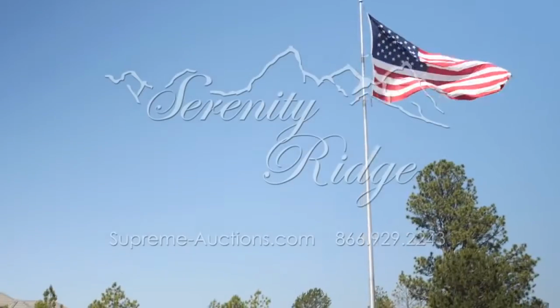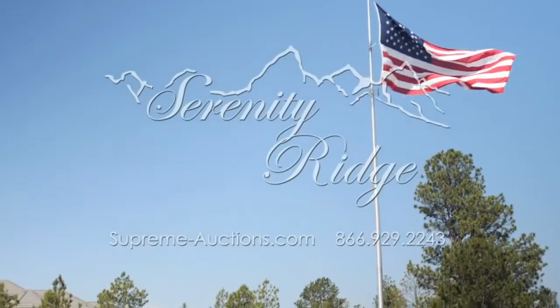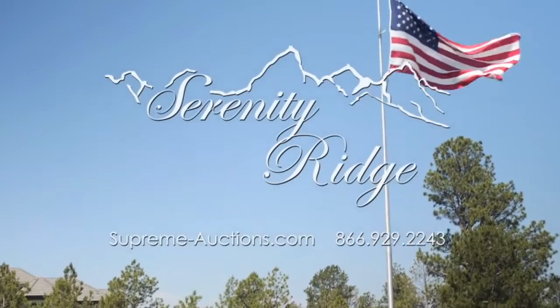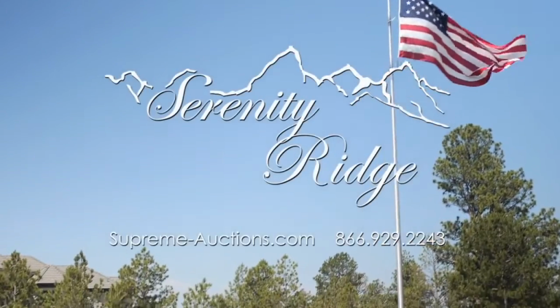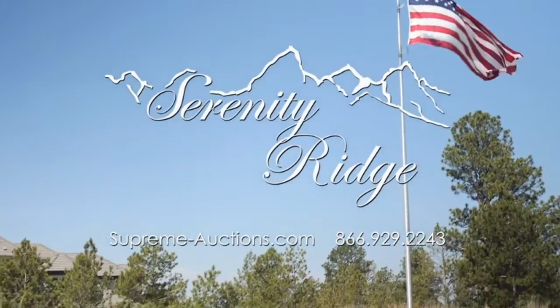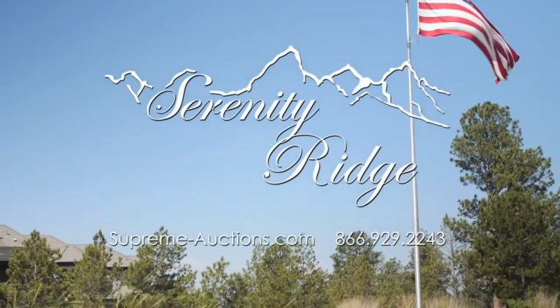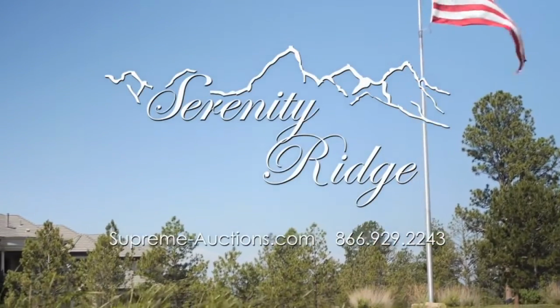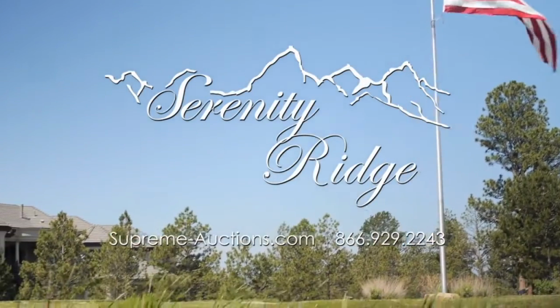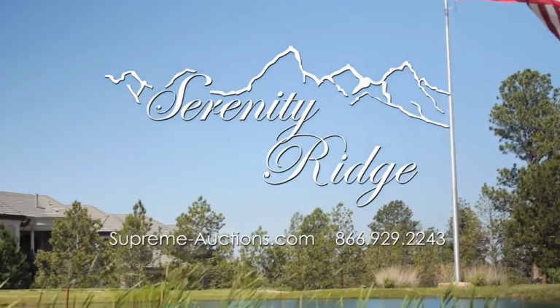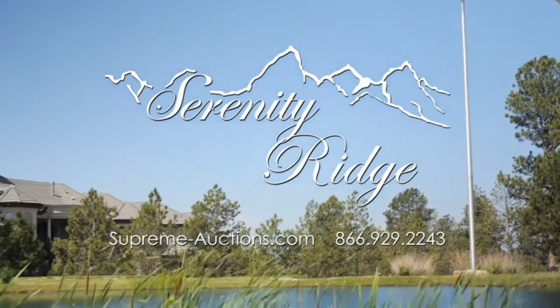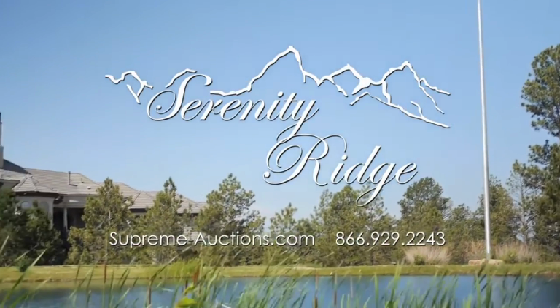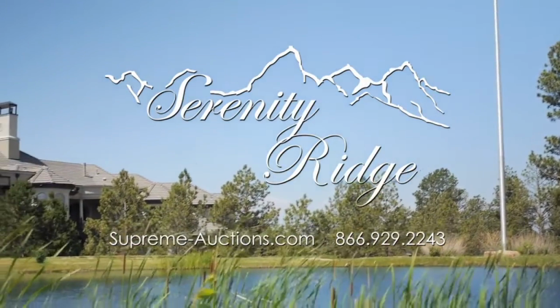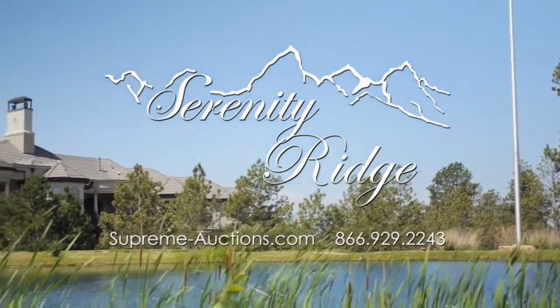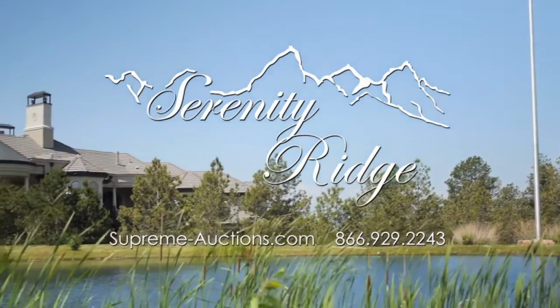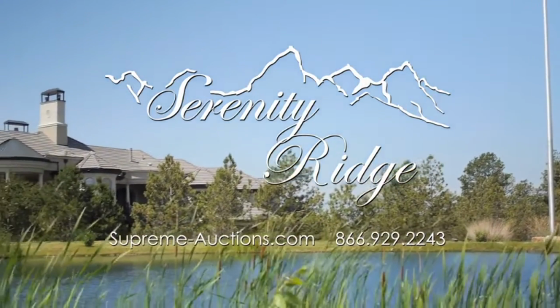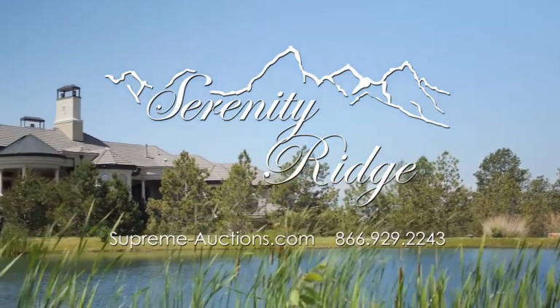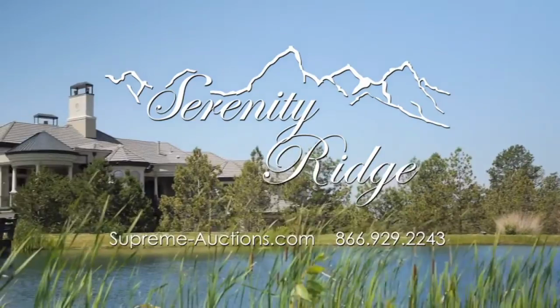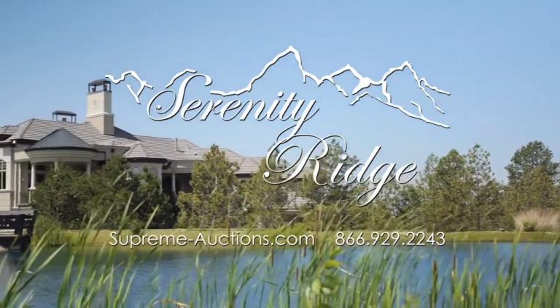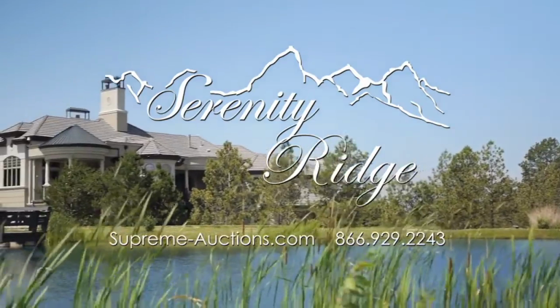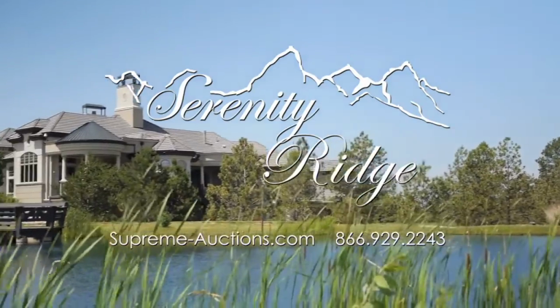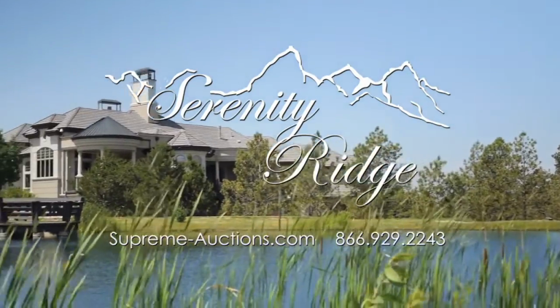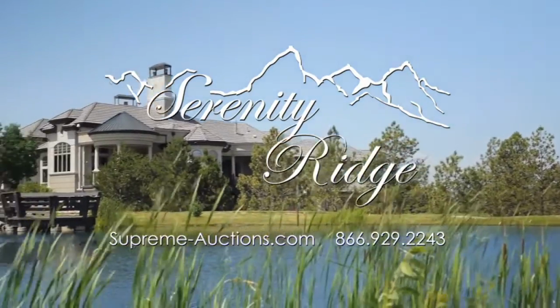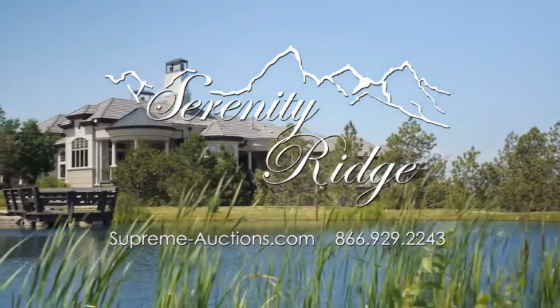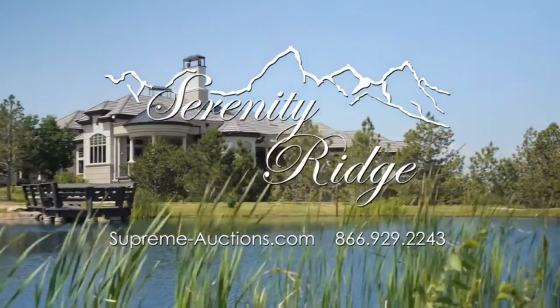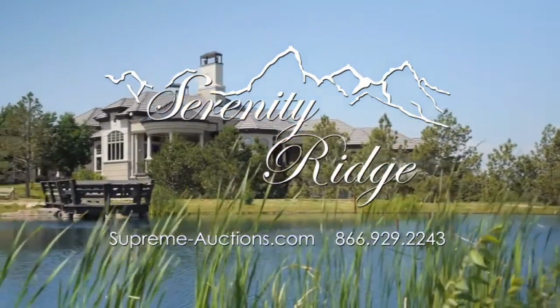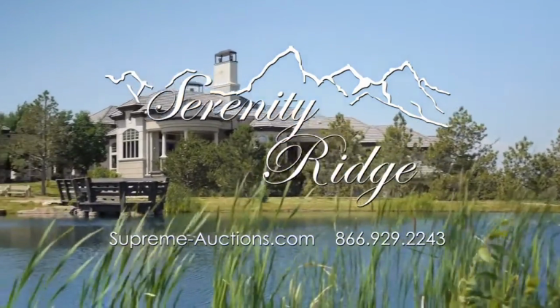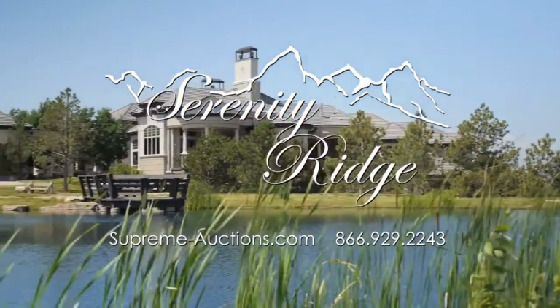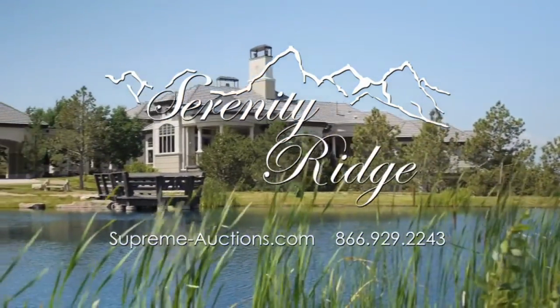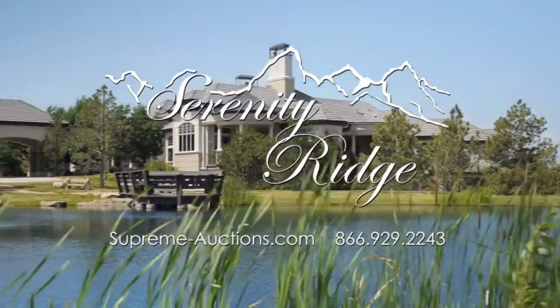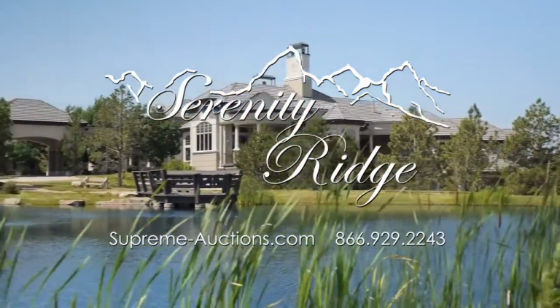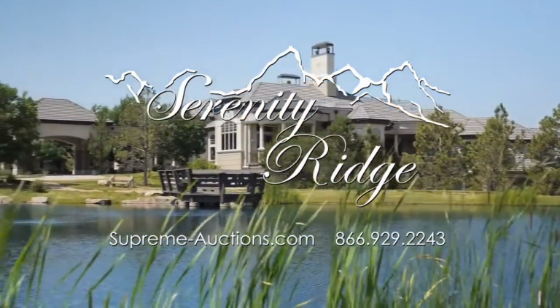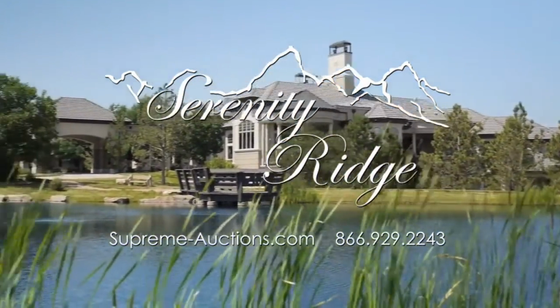Welcome to Serenity Ridge, selling at absolute auction with no reserve September 27th with Supreme Auctions.